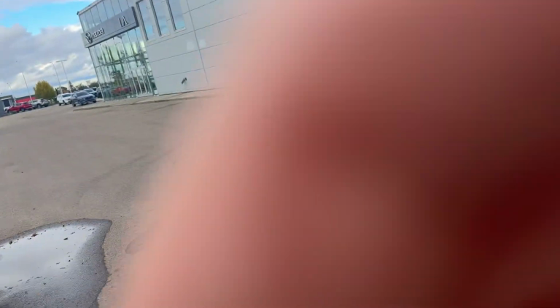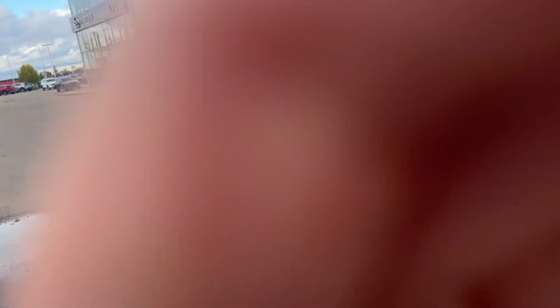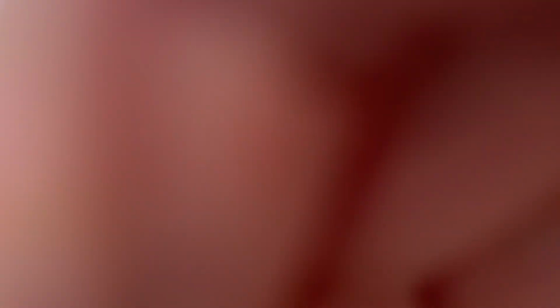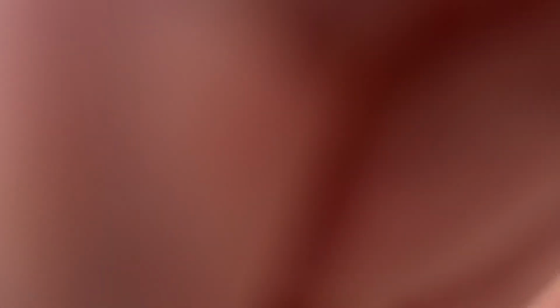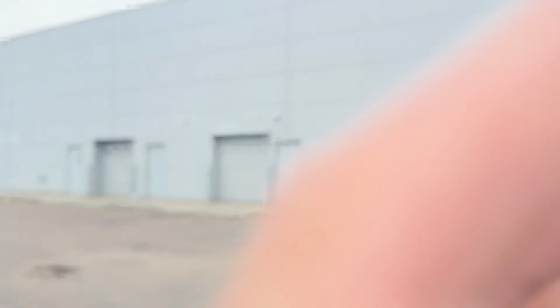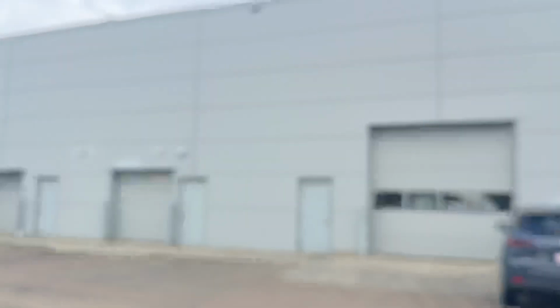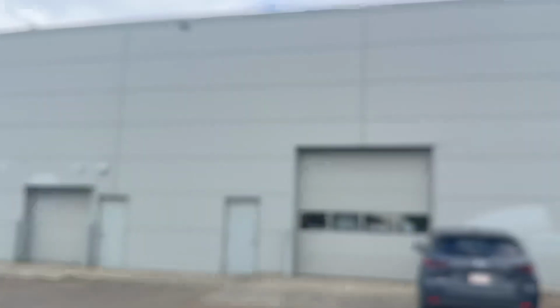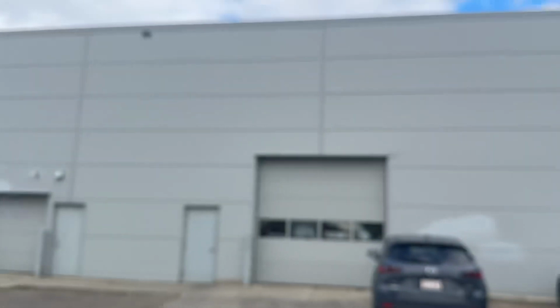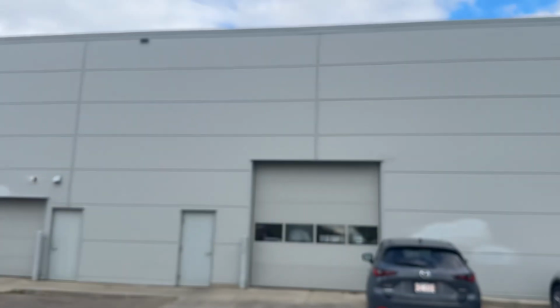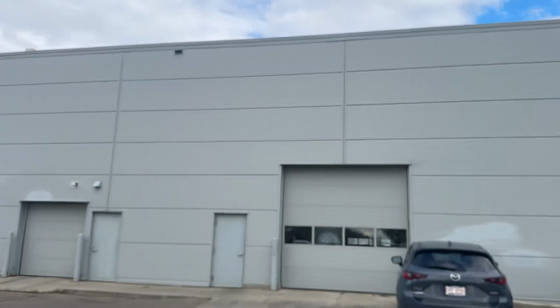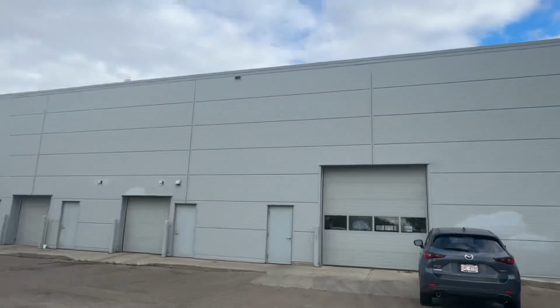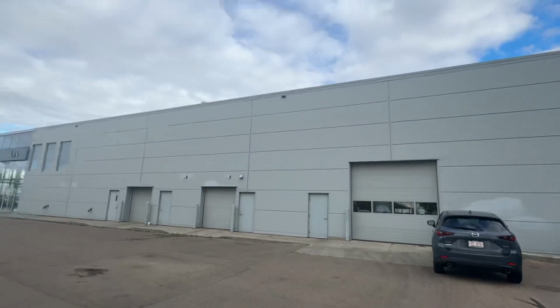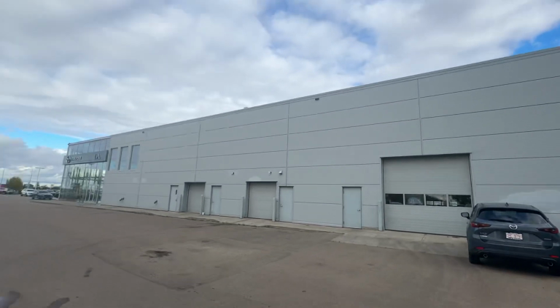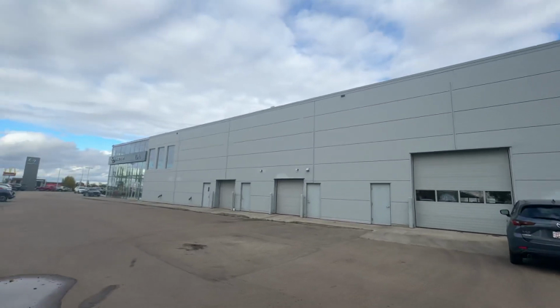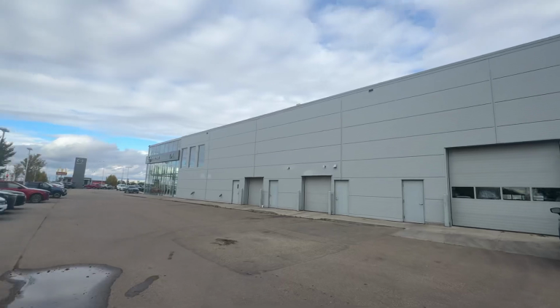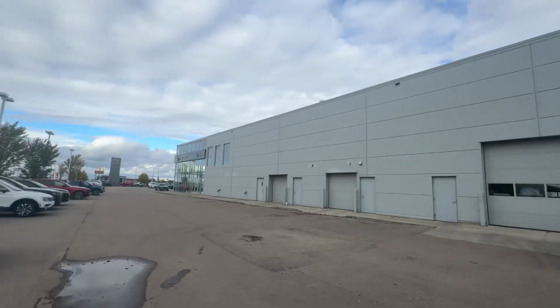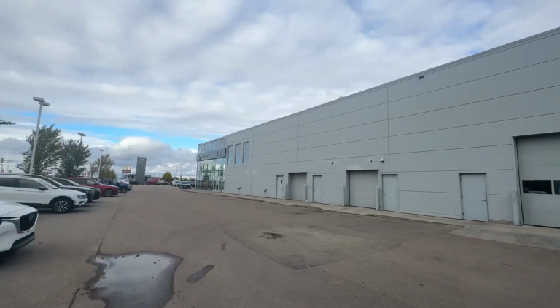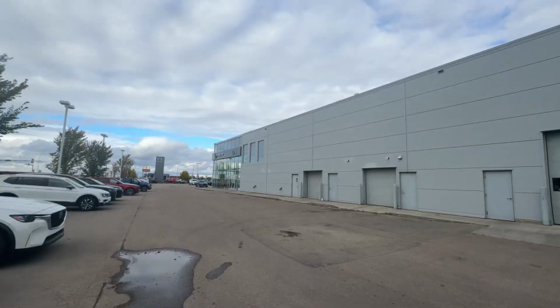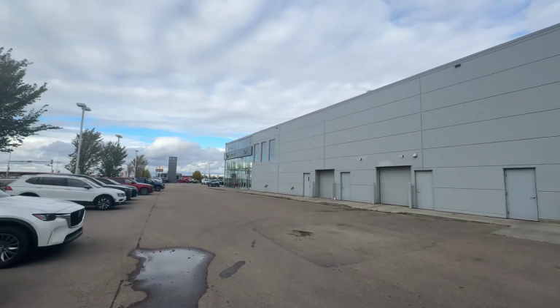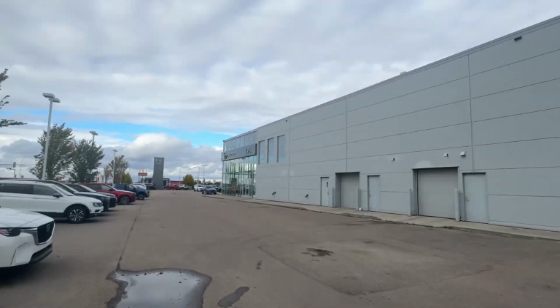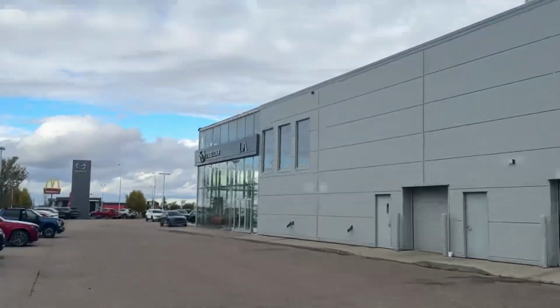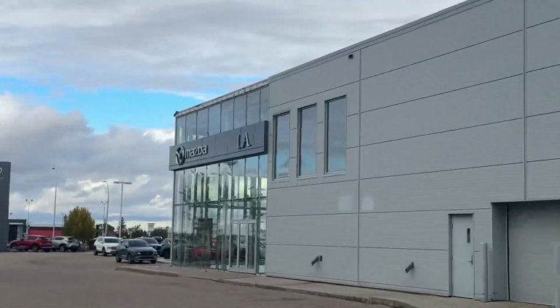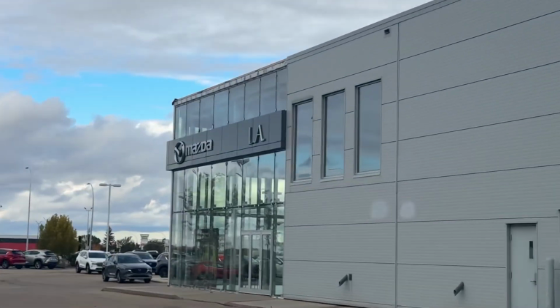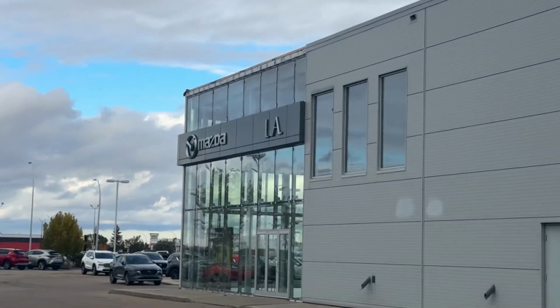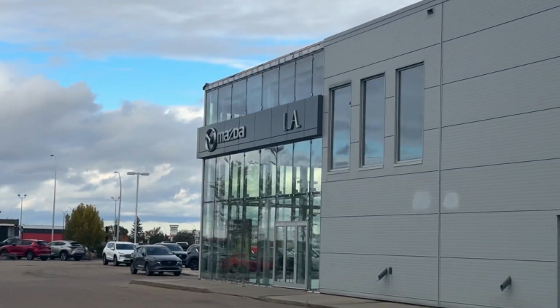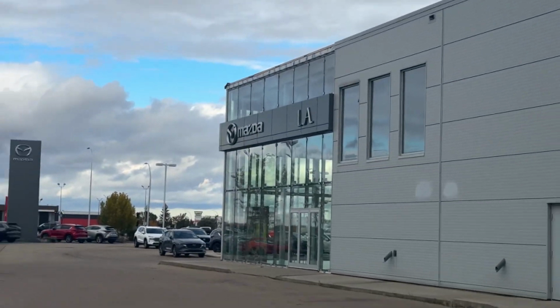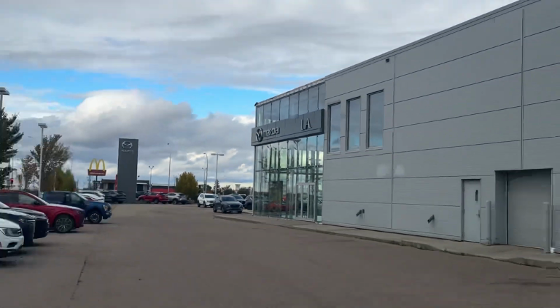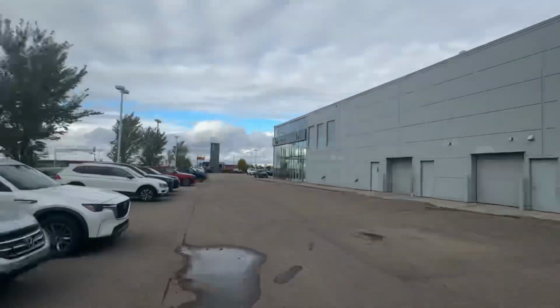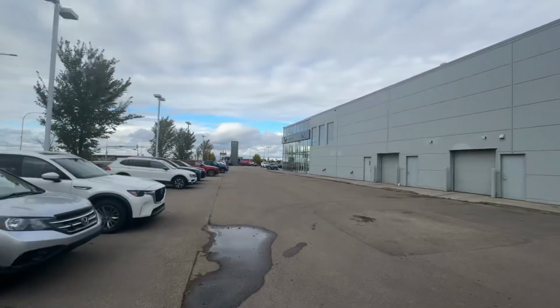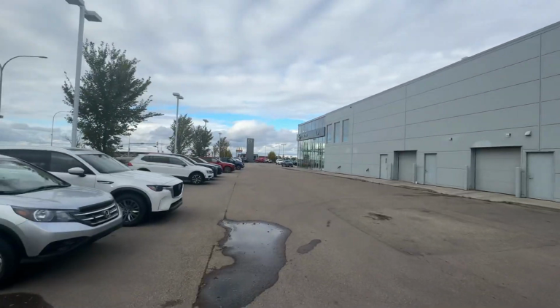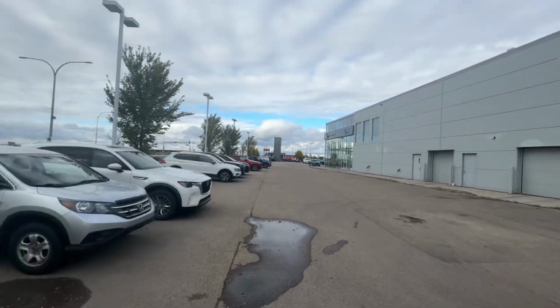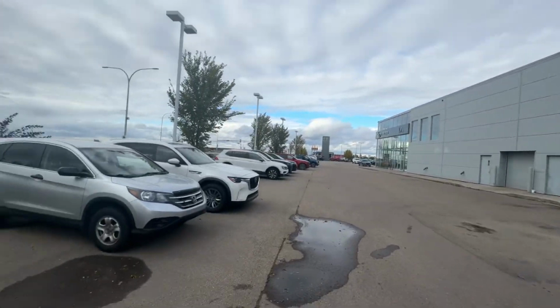Here is my lovely store. We're just here on the side — that's my sign right there, LA Mazda.